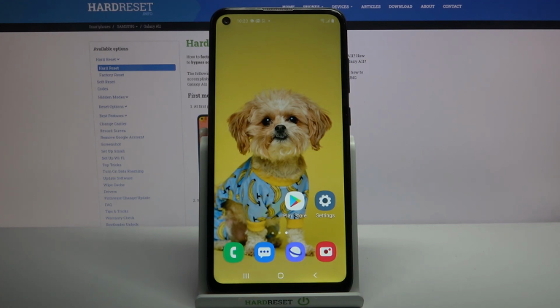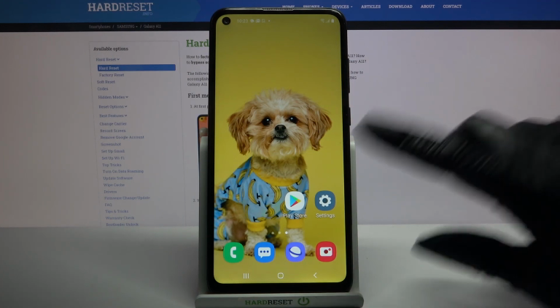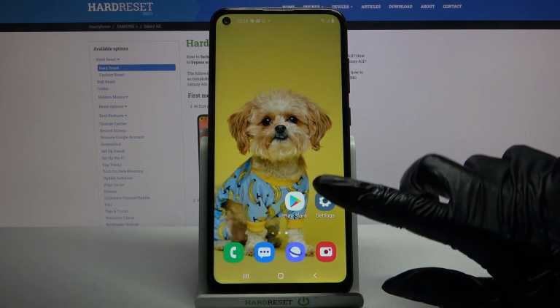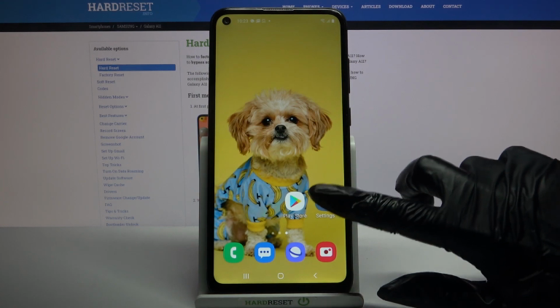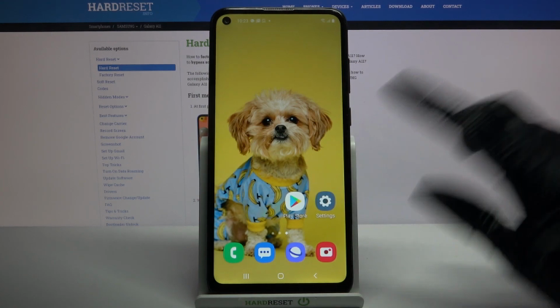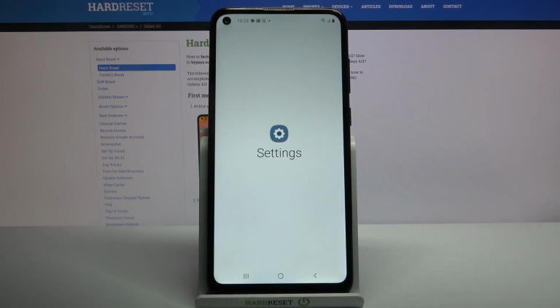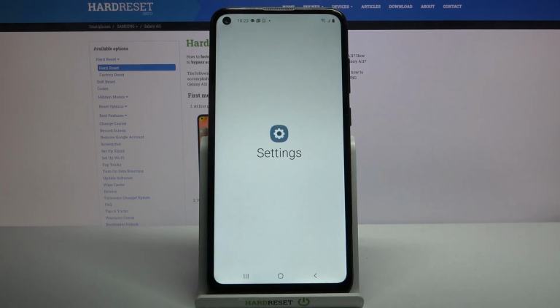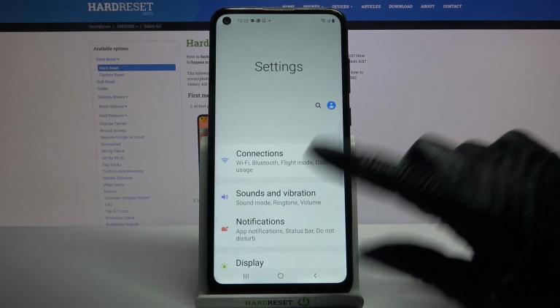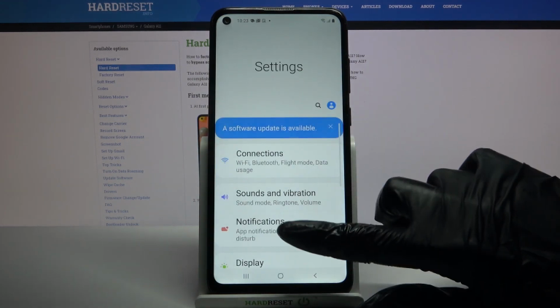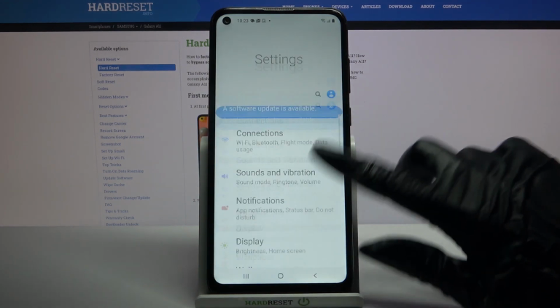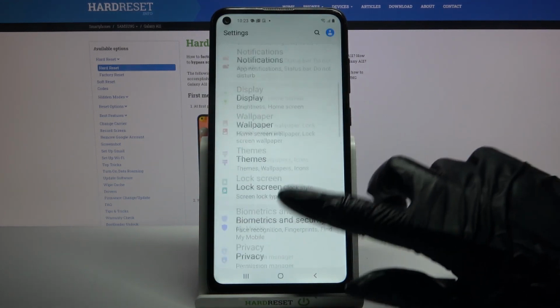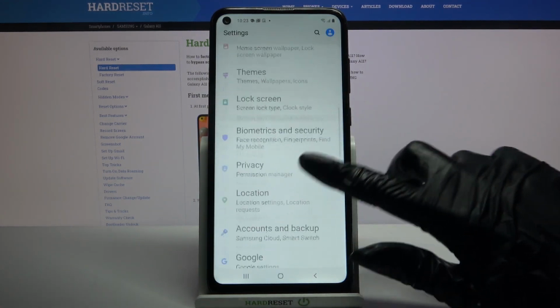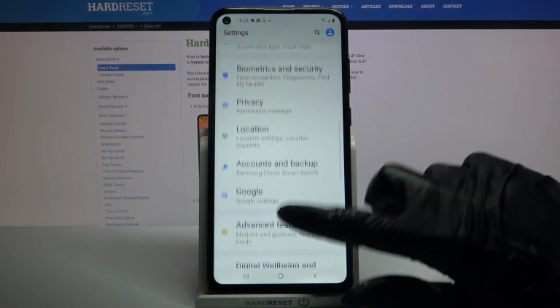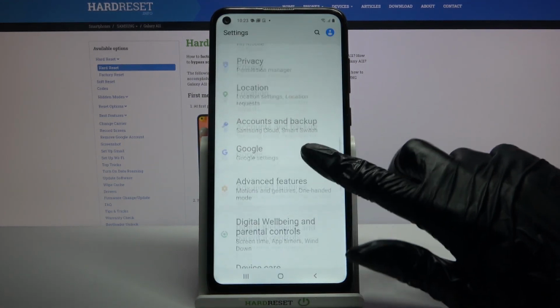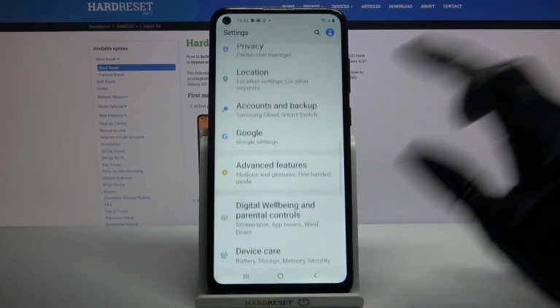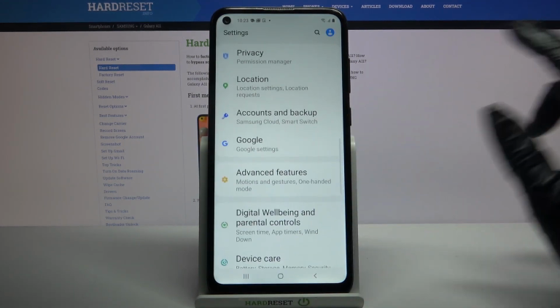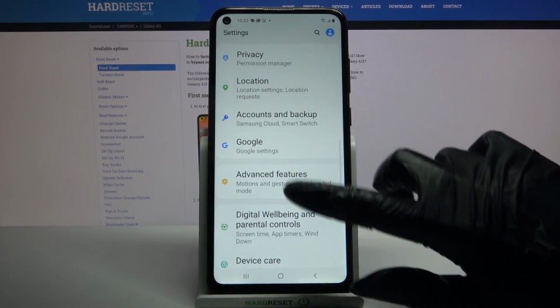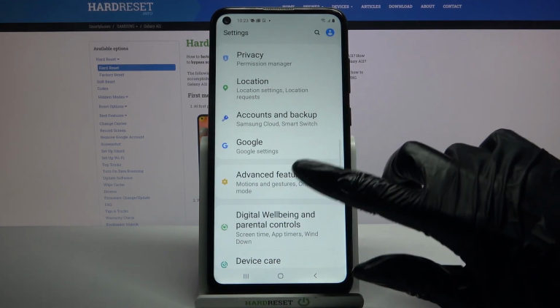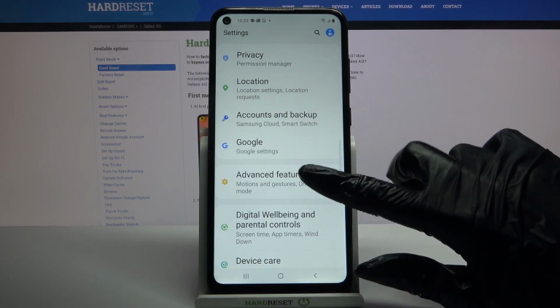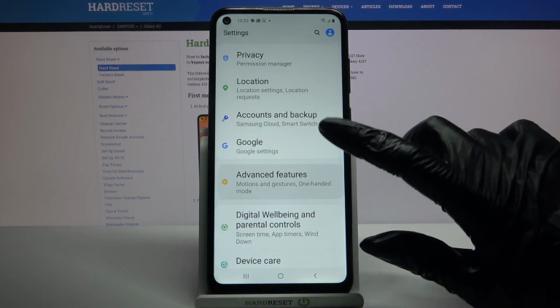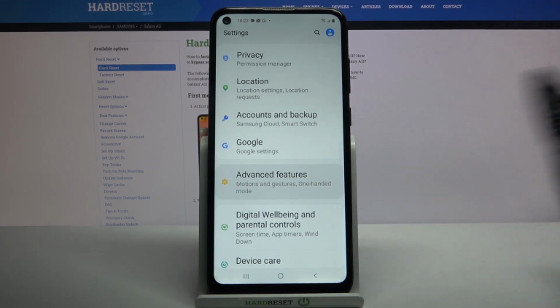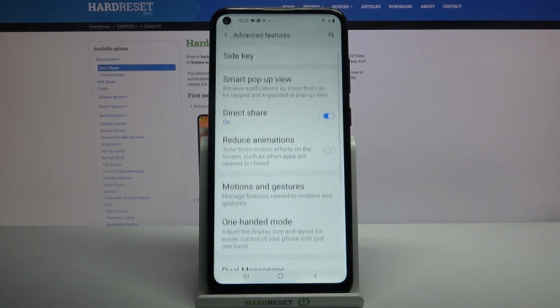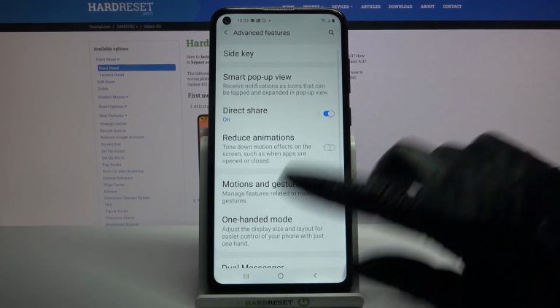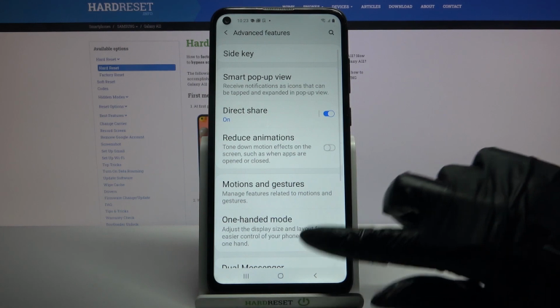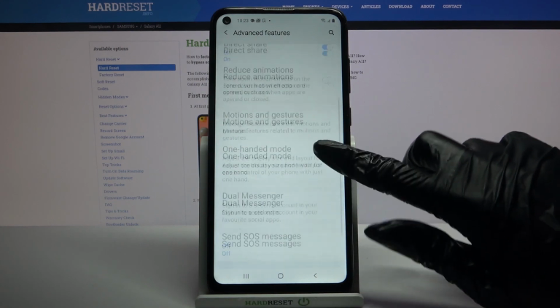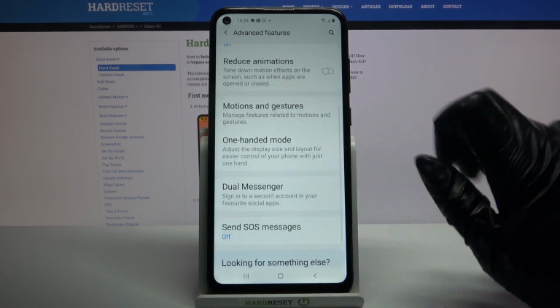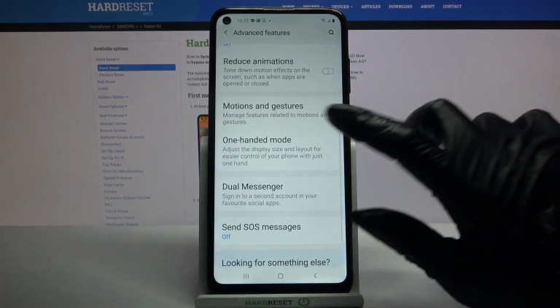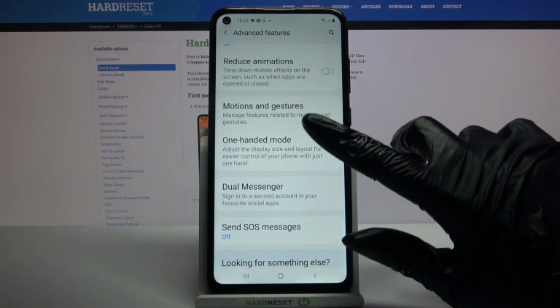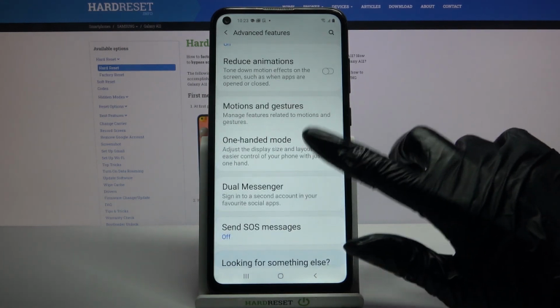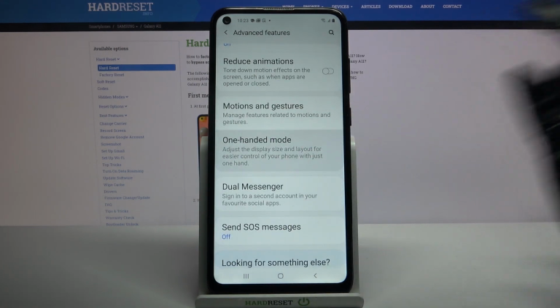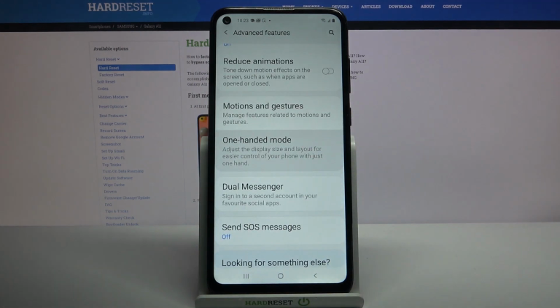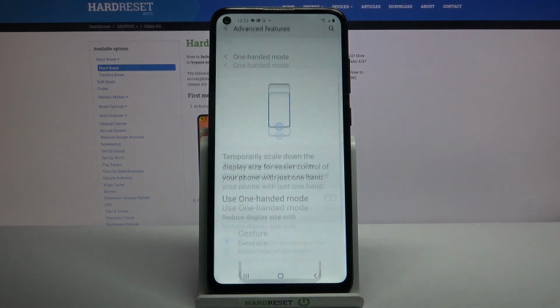Start by opening settings. Now scroll down, go into advanced features, scroll down again and tap on one-handed mode.